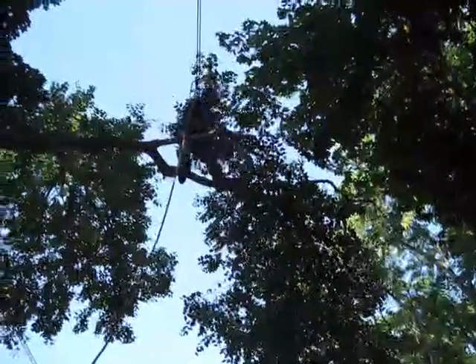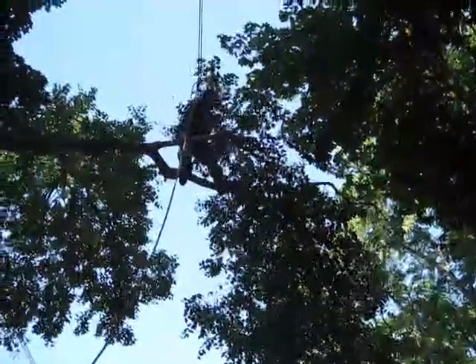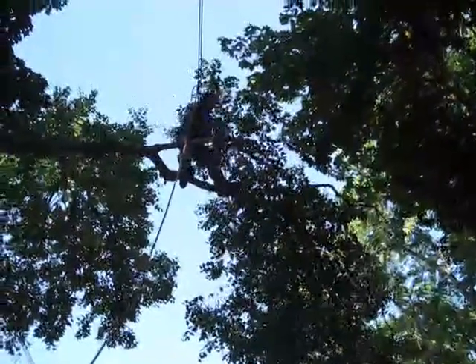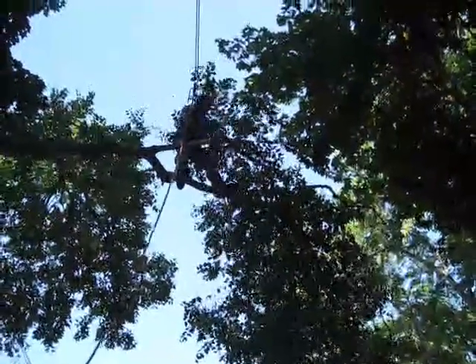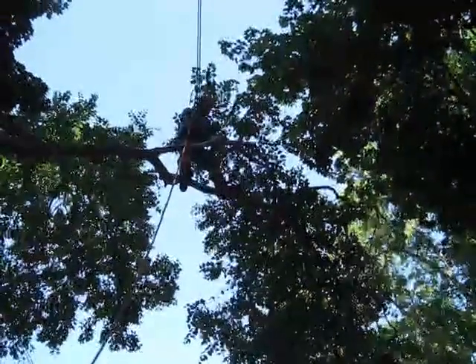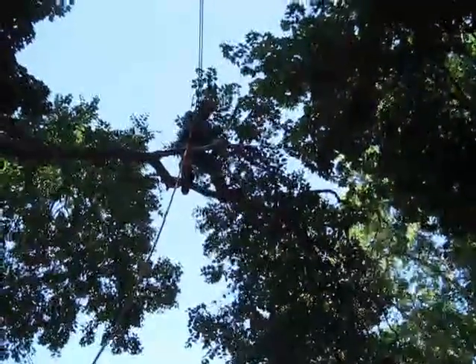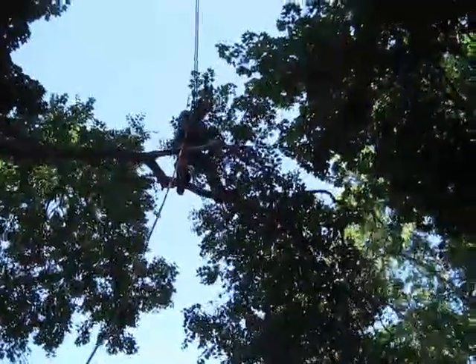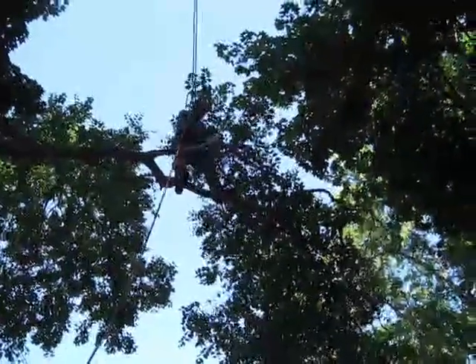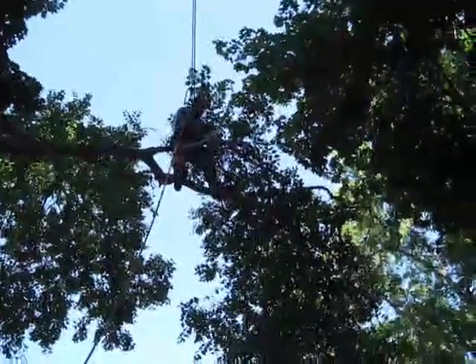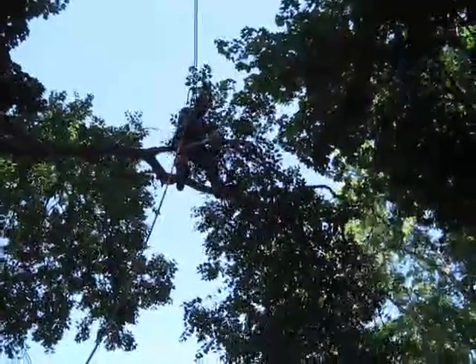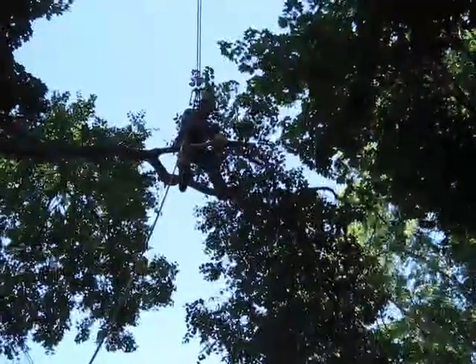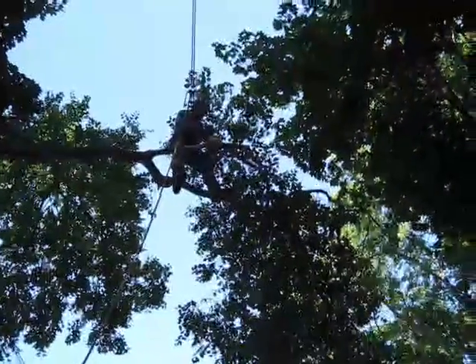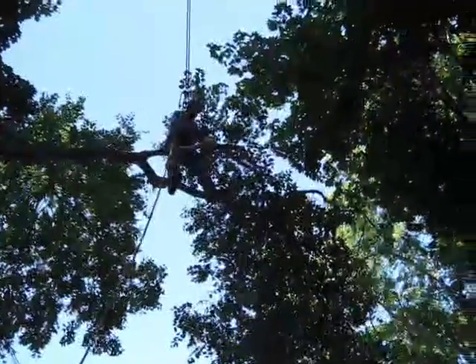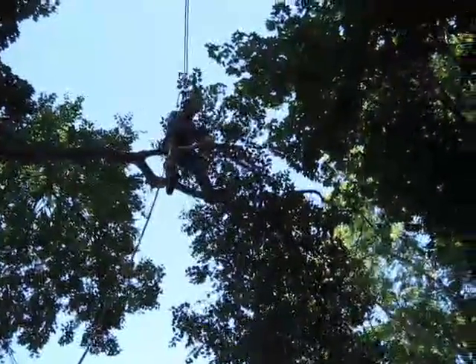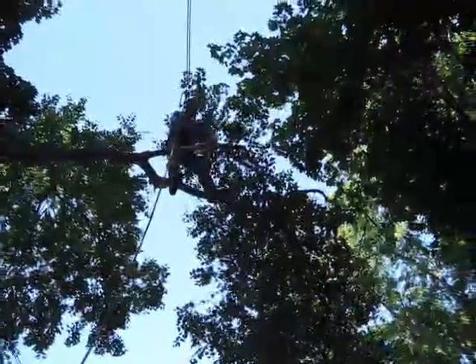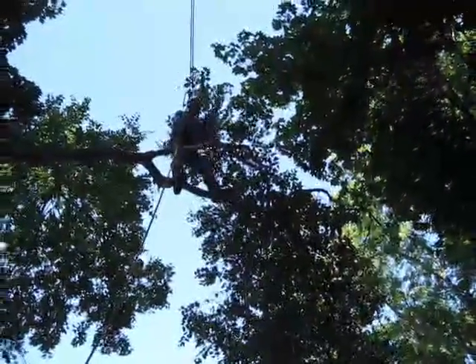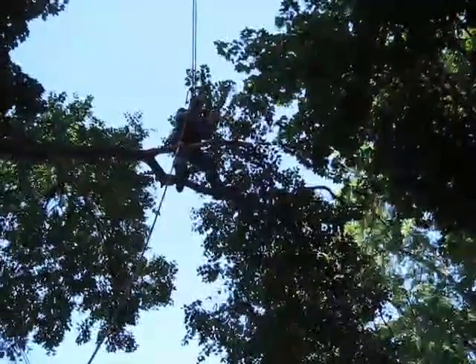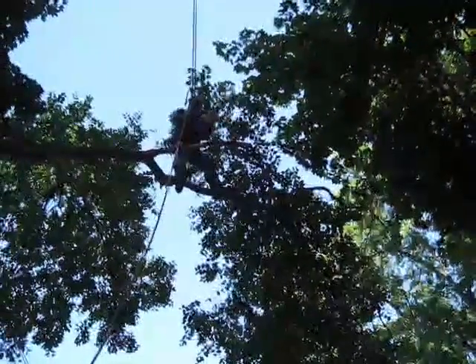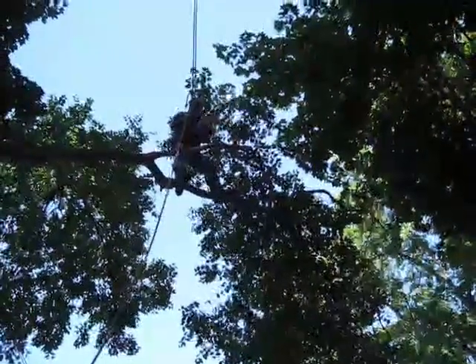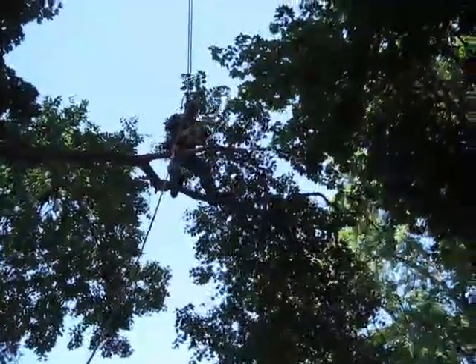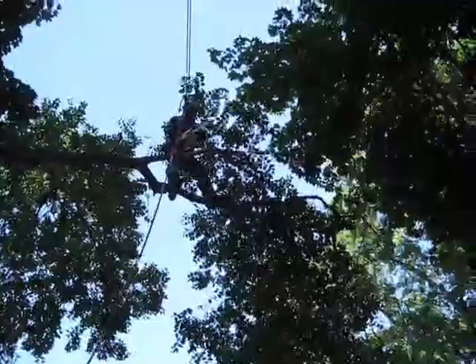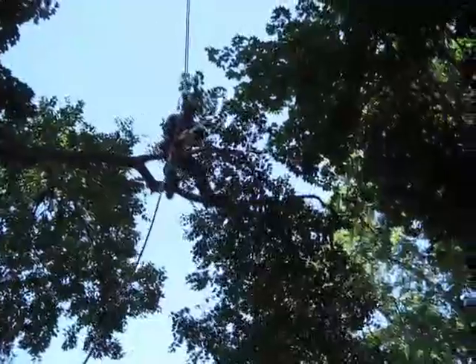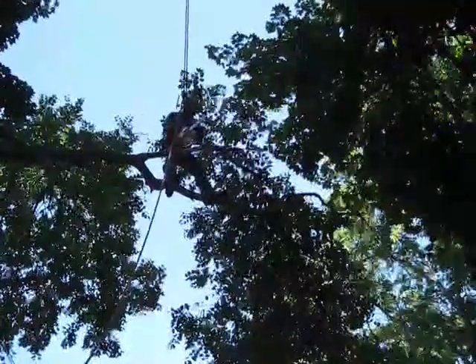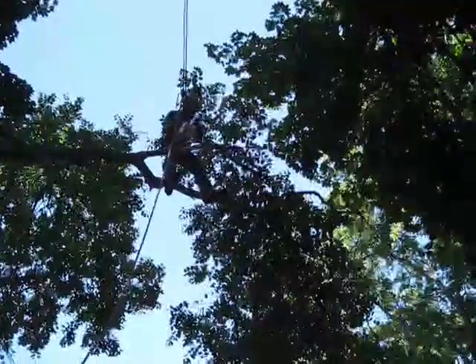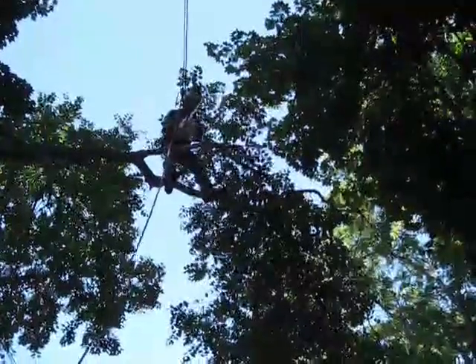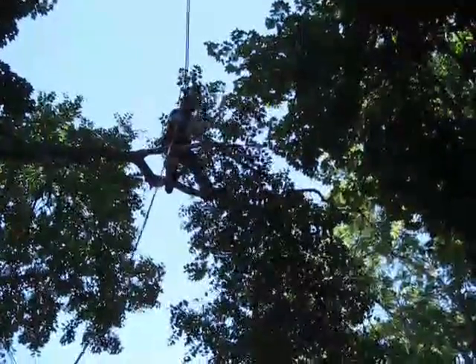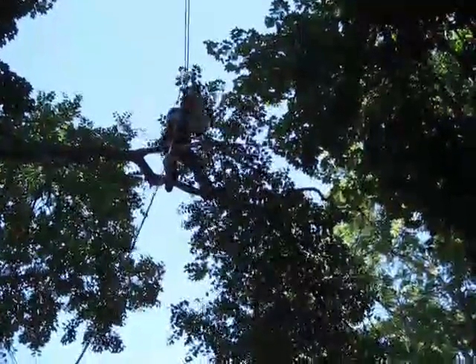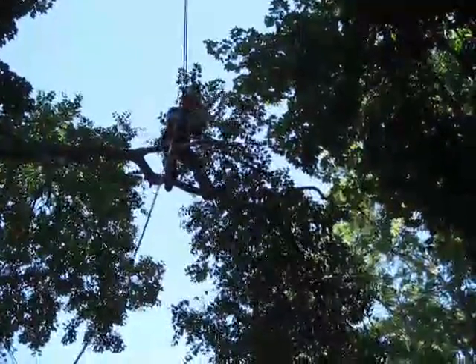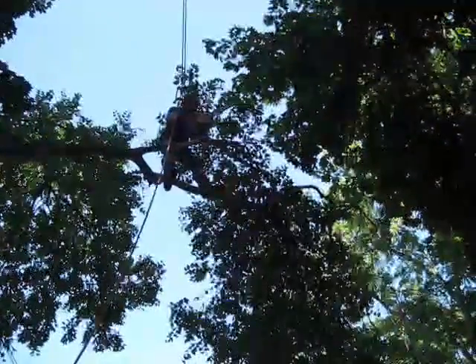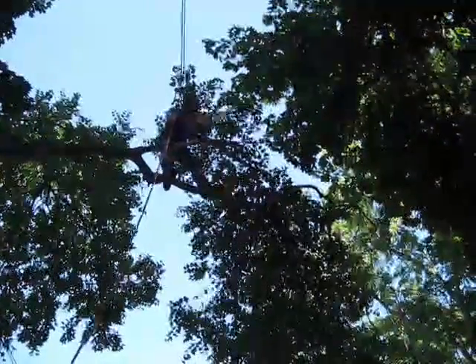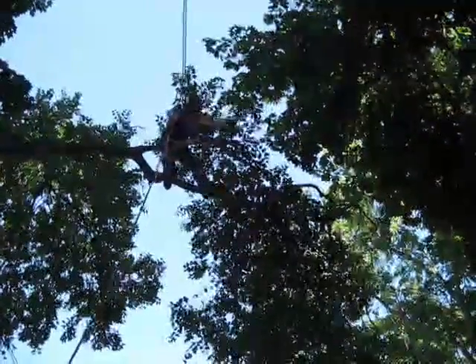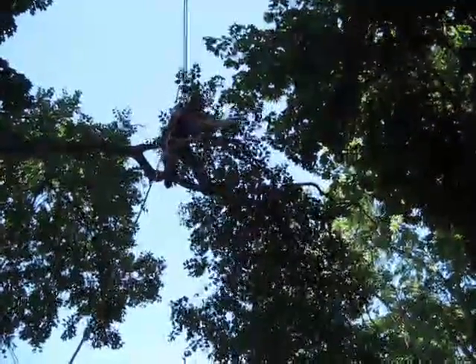So let's just go ahead and trim this down real quick.